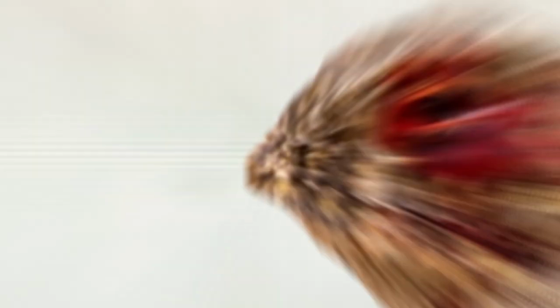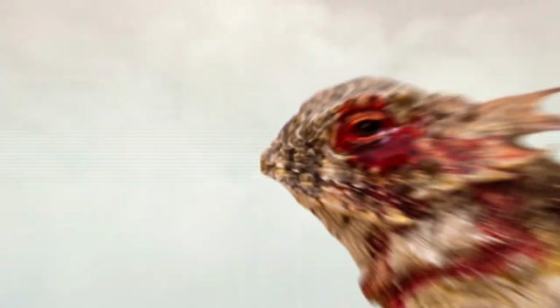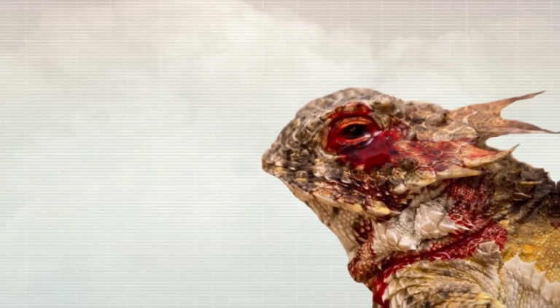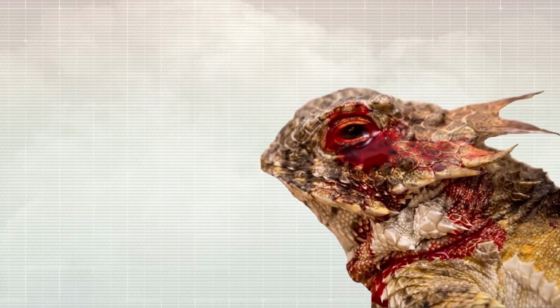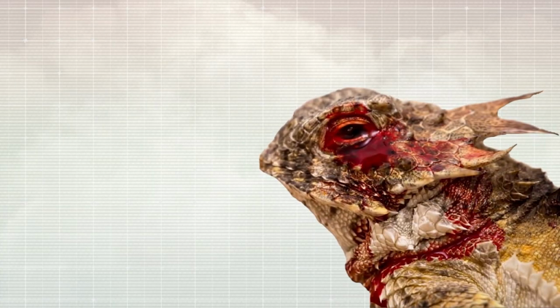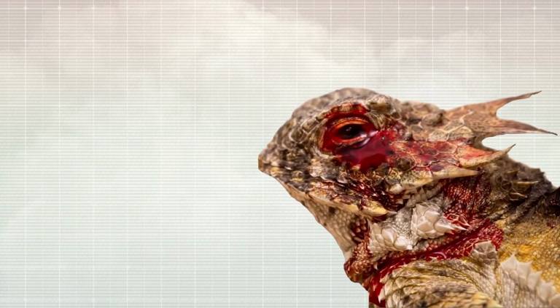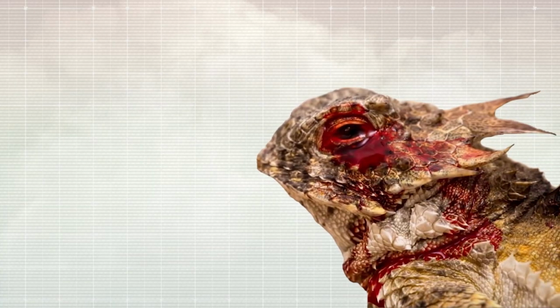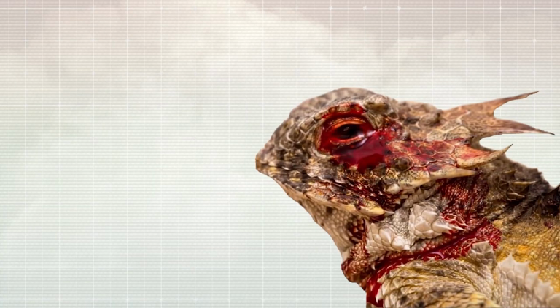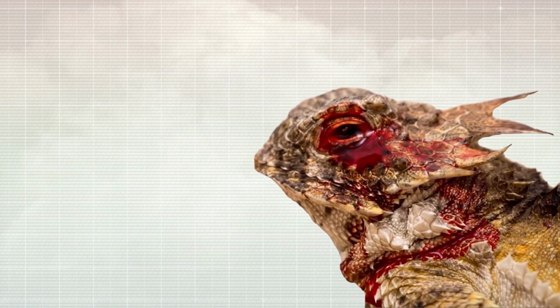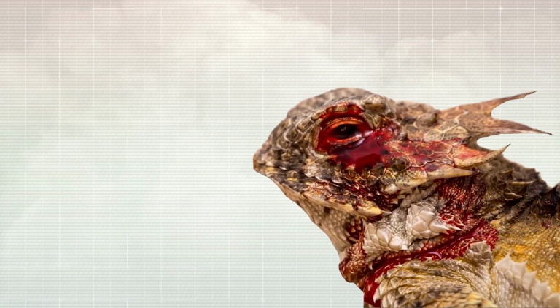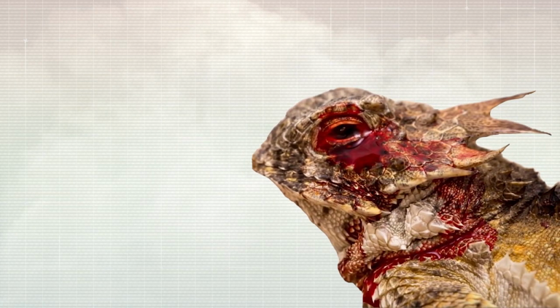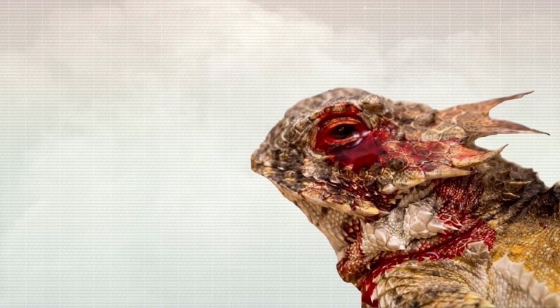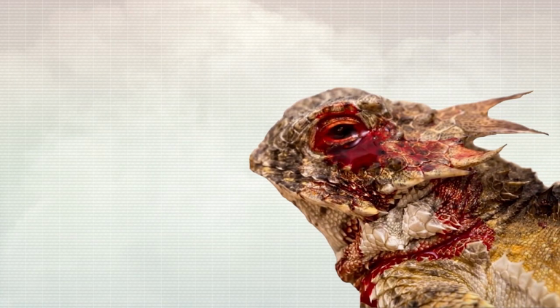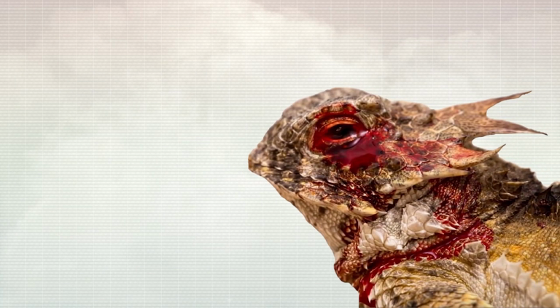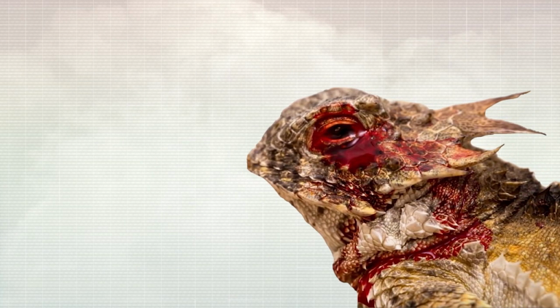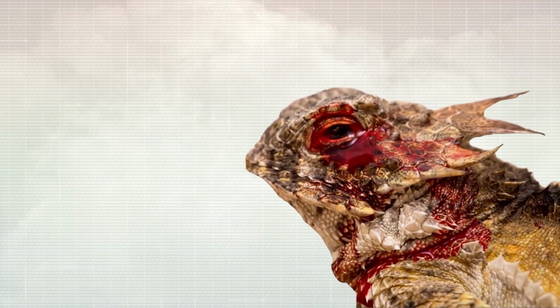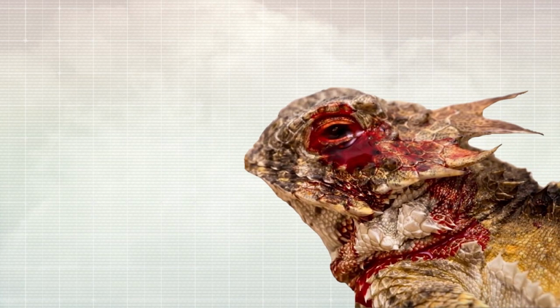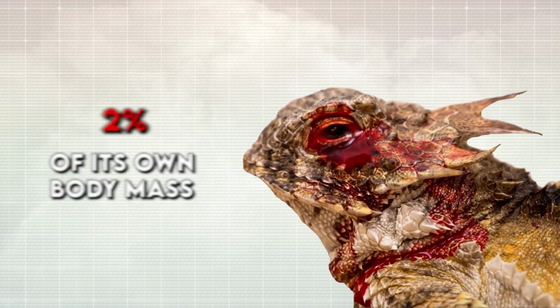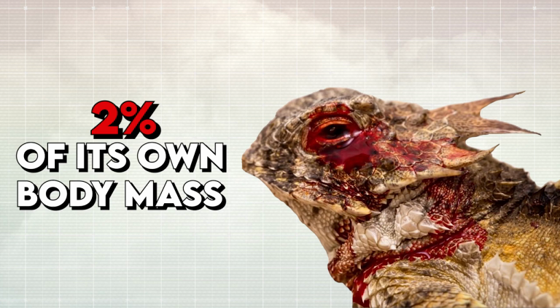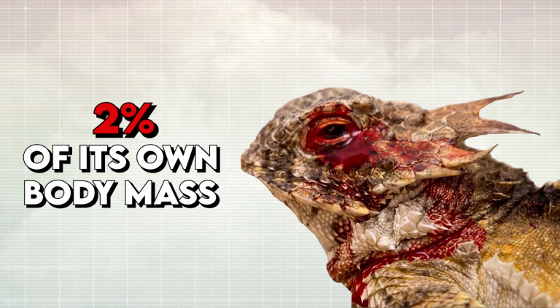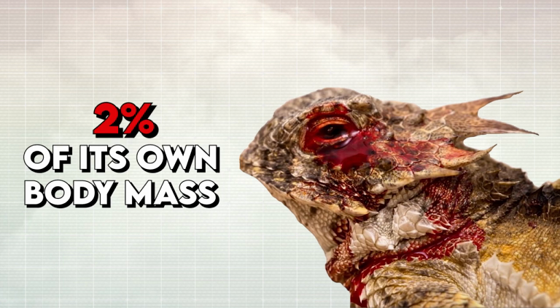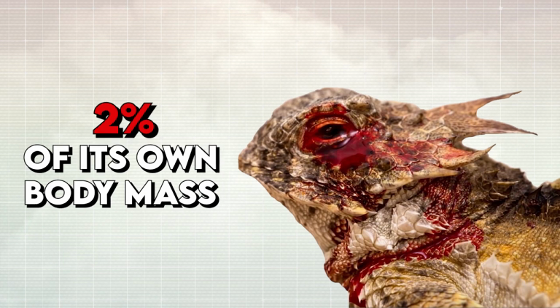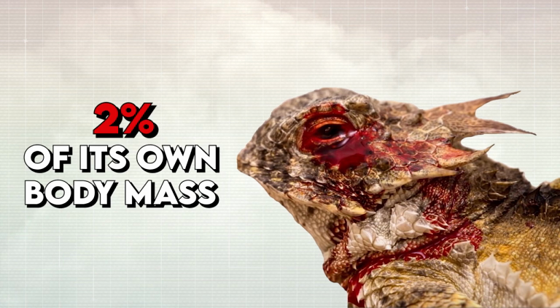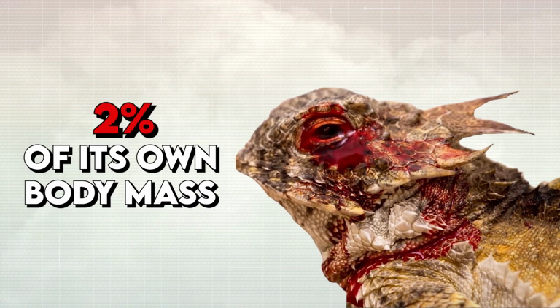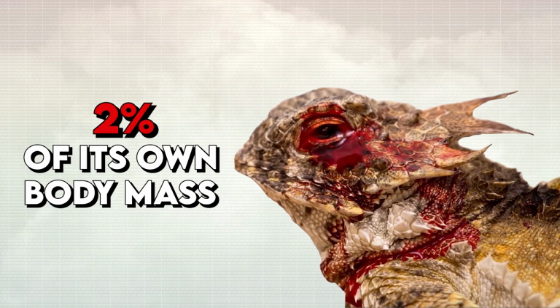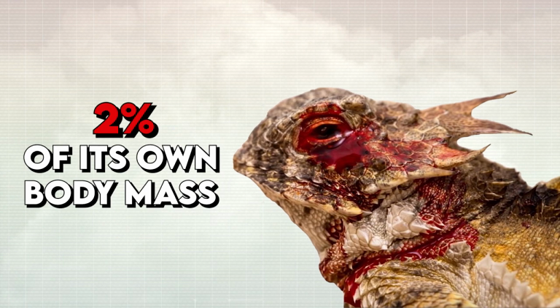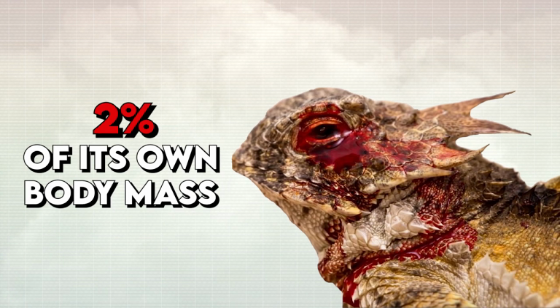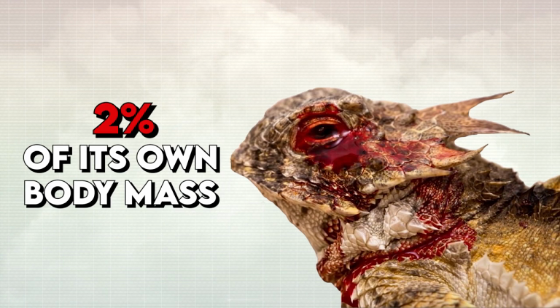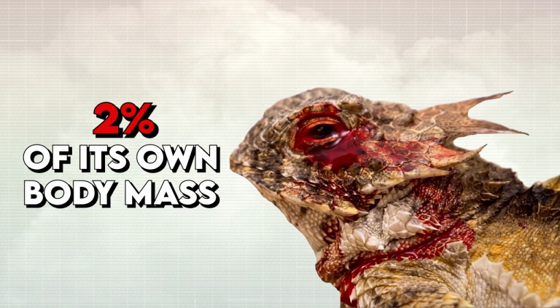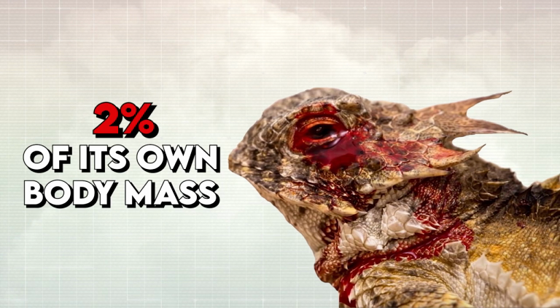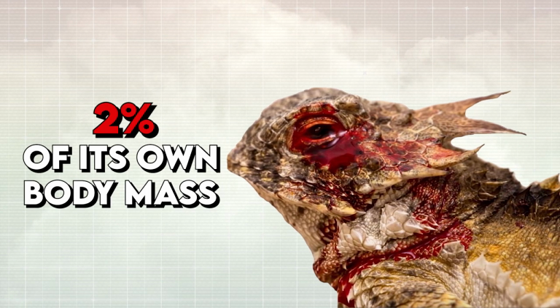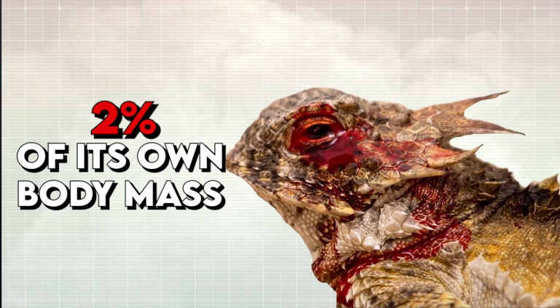Yet it comes with a price. When doing this, the animal can lose up to two percent of its own body mass.